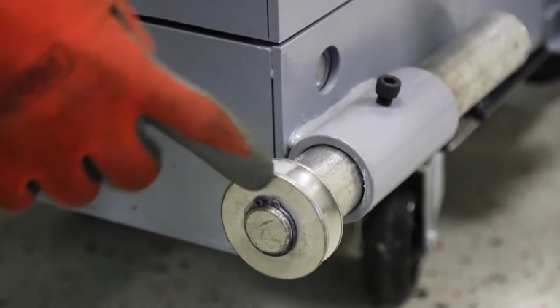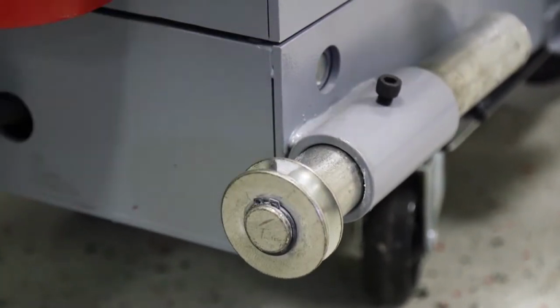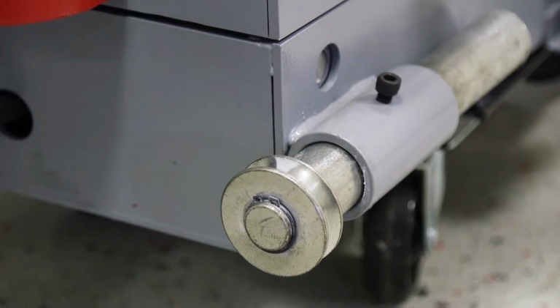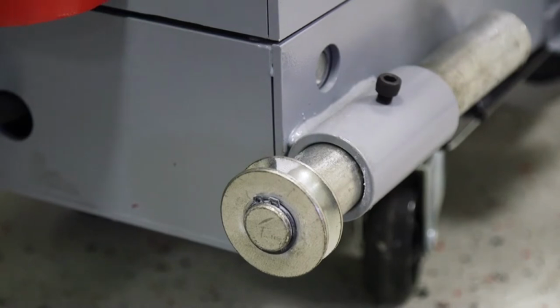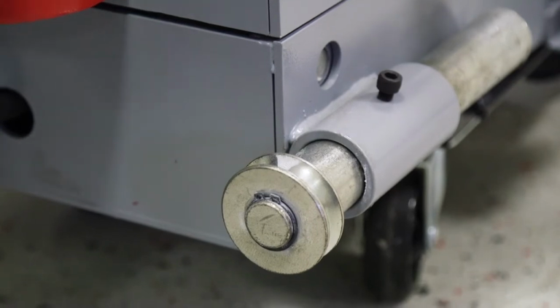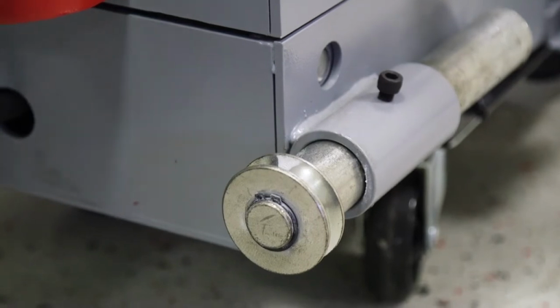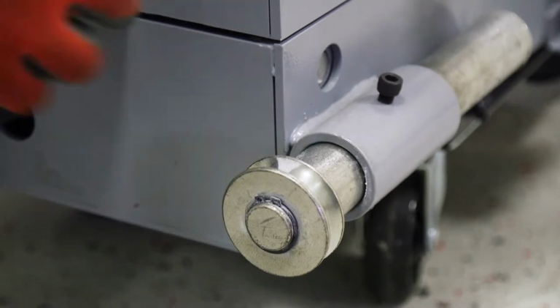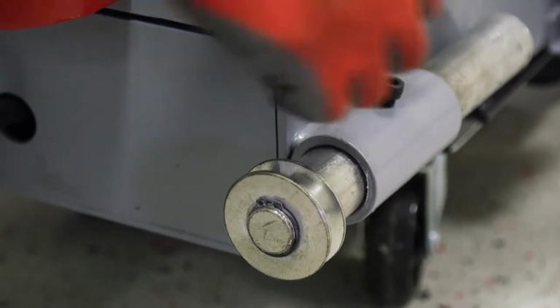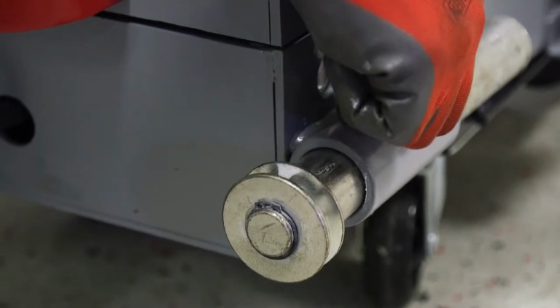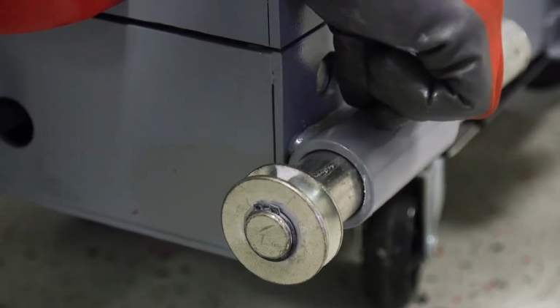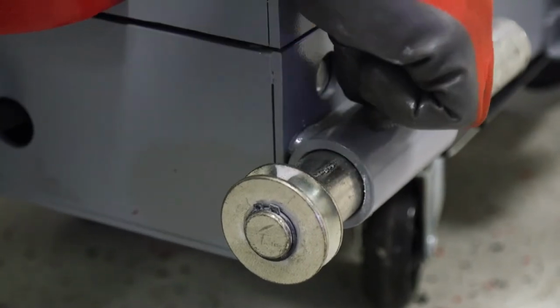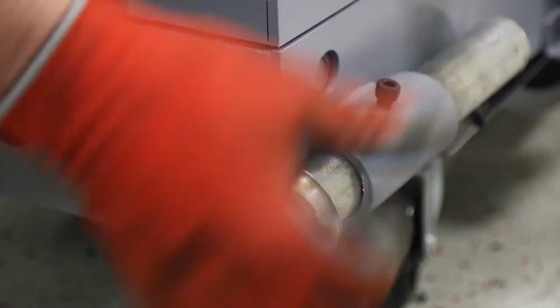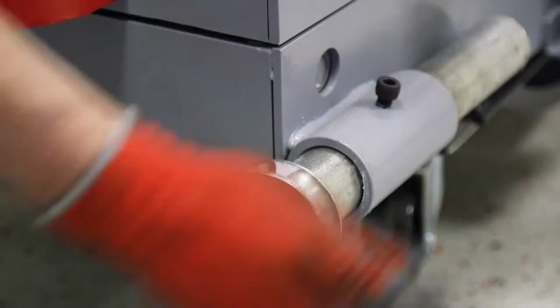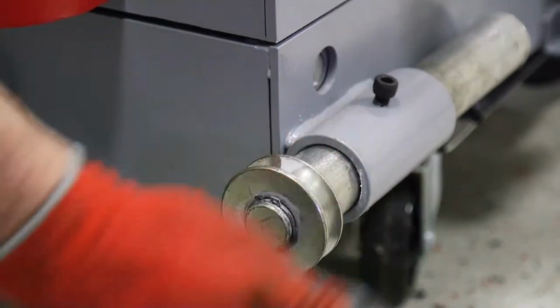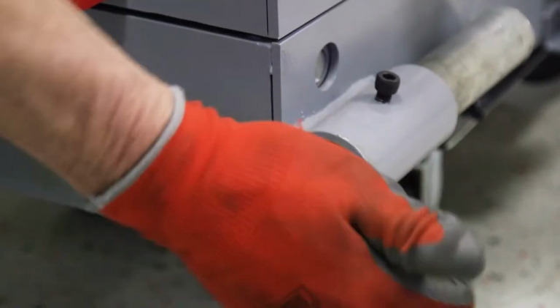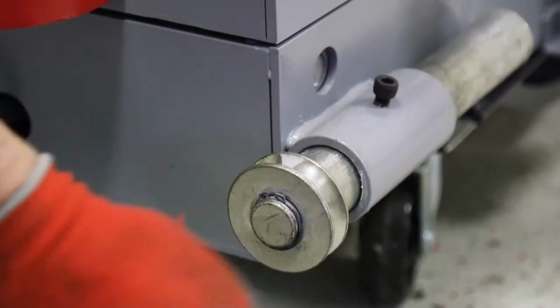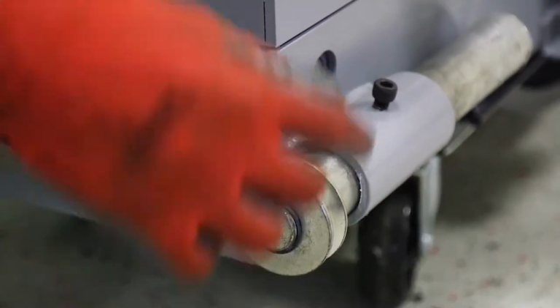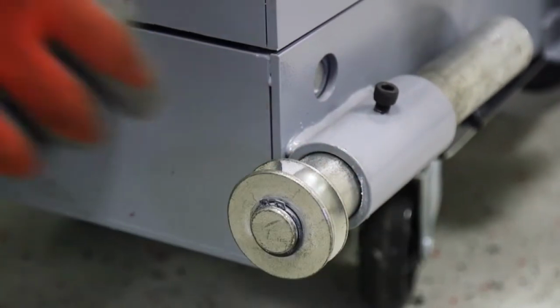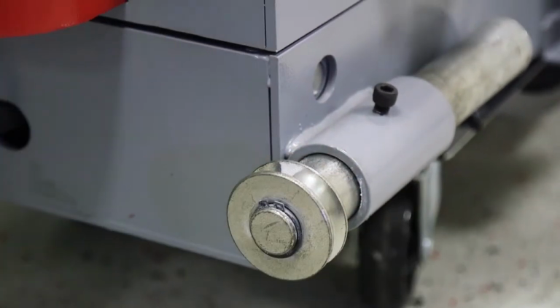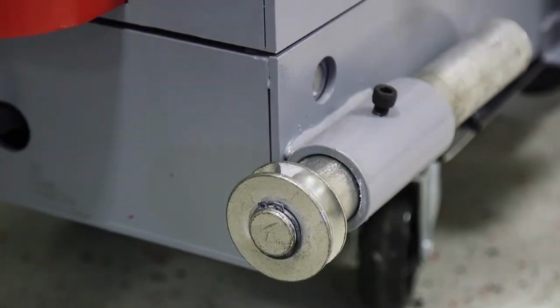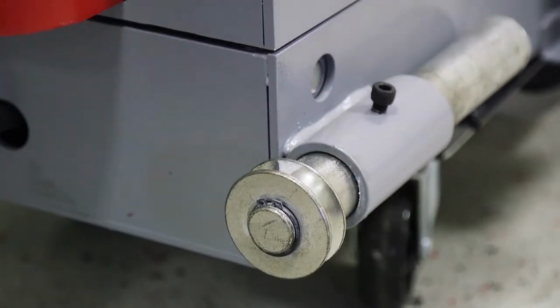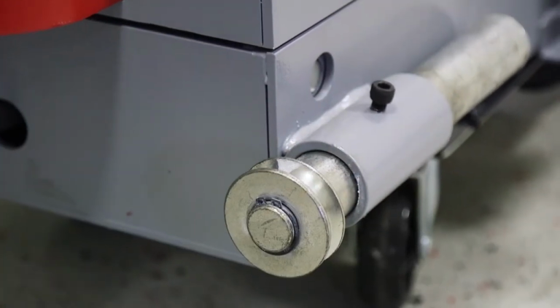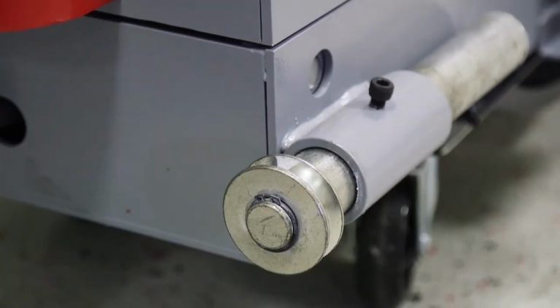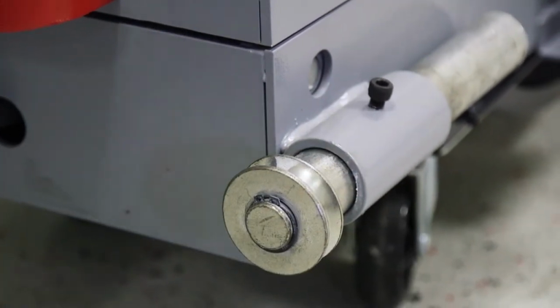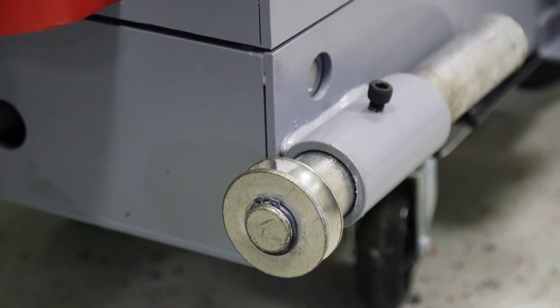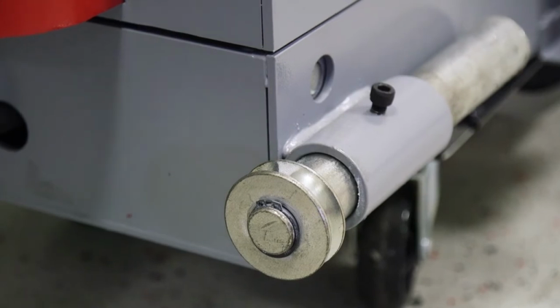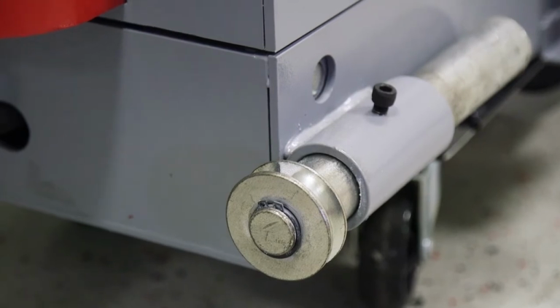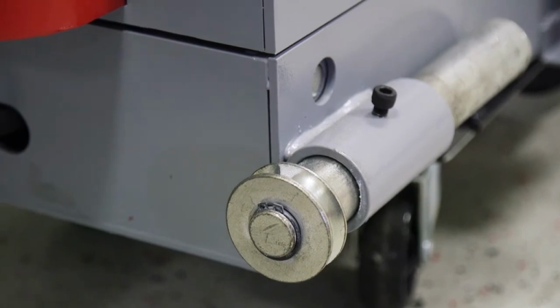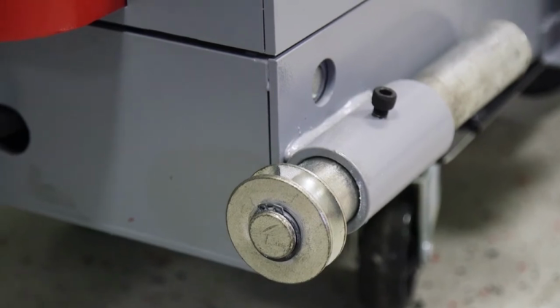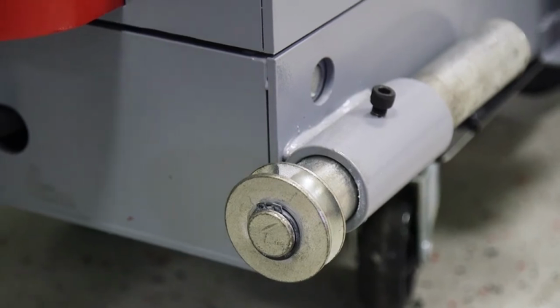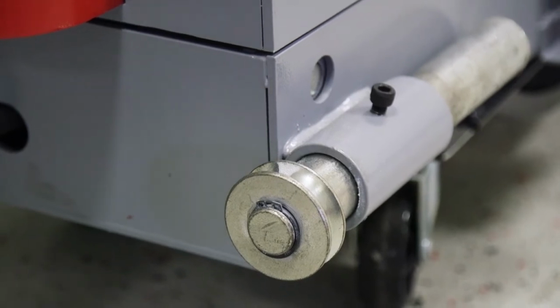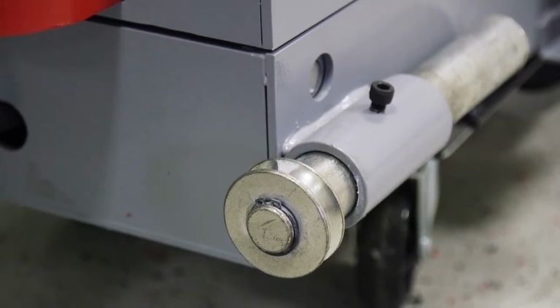You'll want to do that to all four of them, and leave your axles loose so that you can adjust them once we get it into the lift and set on the rails.